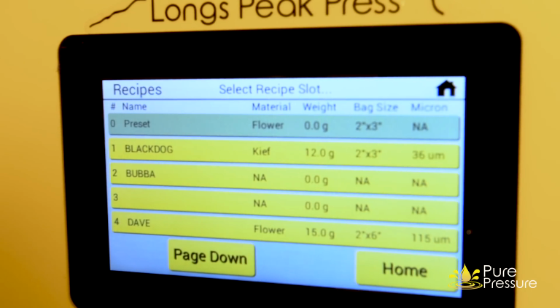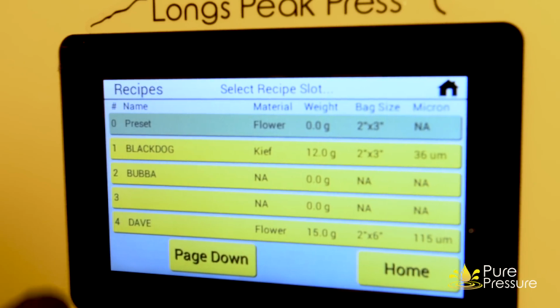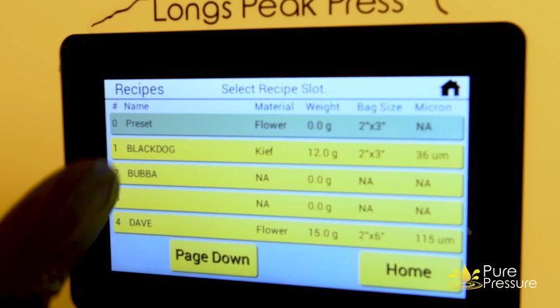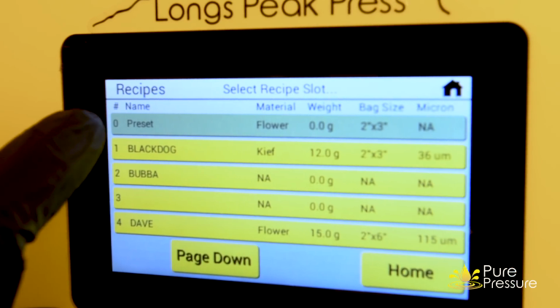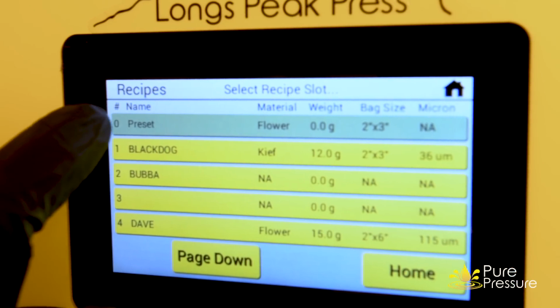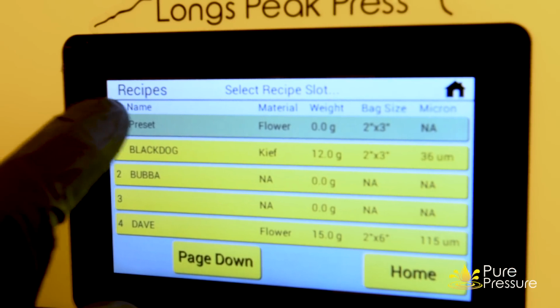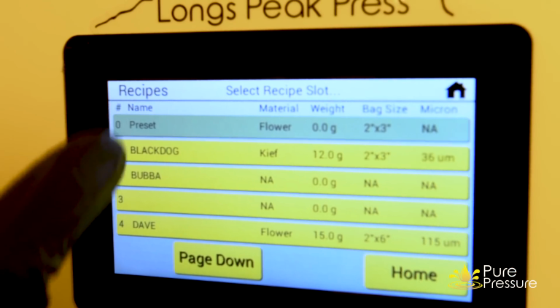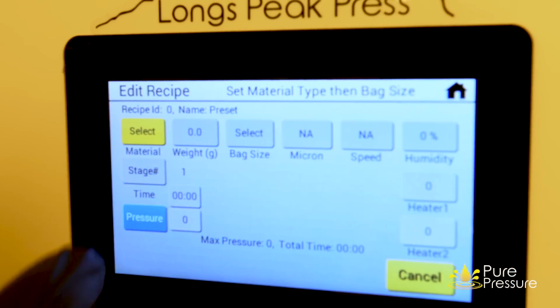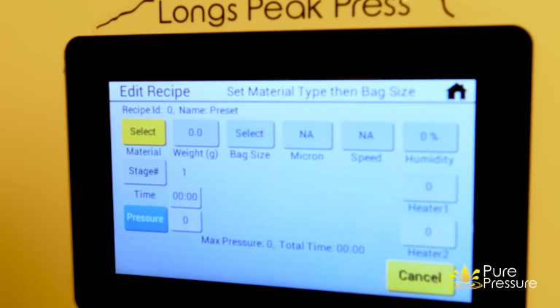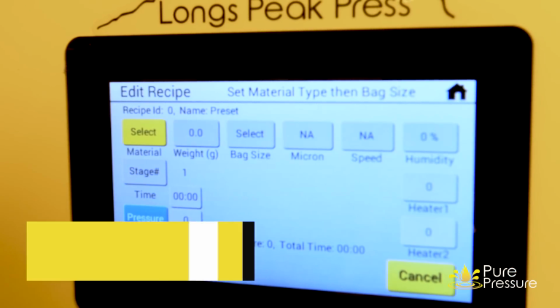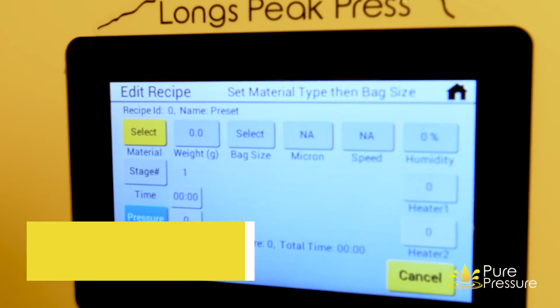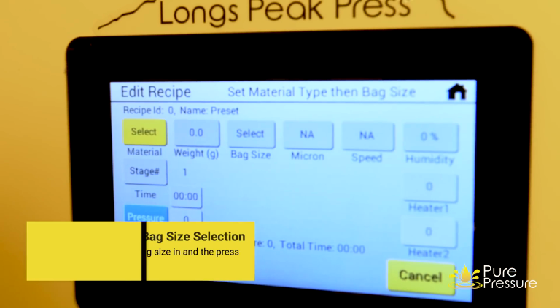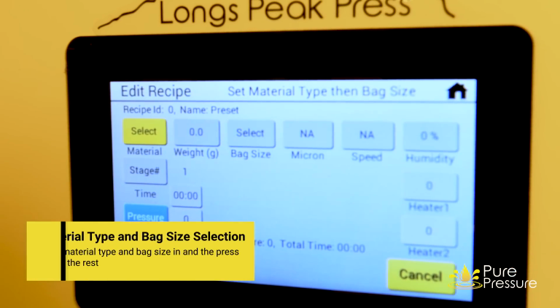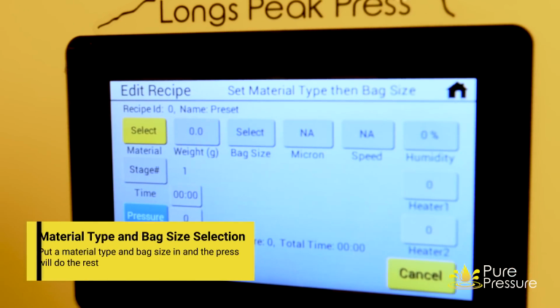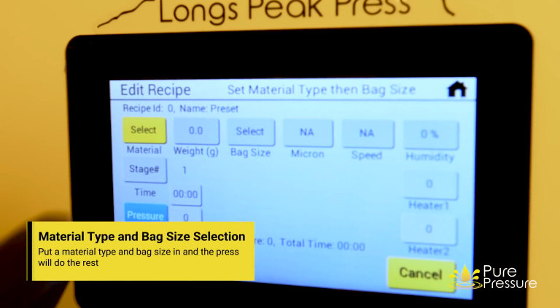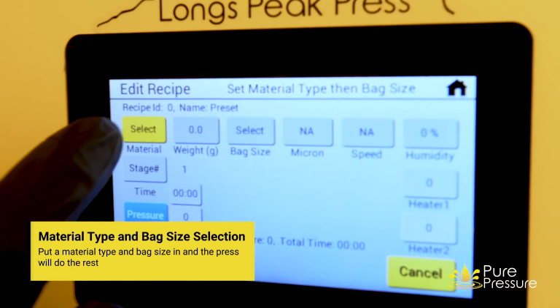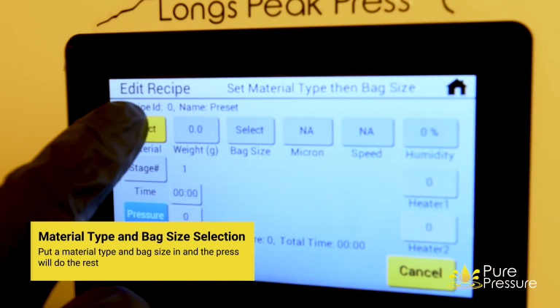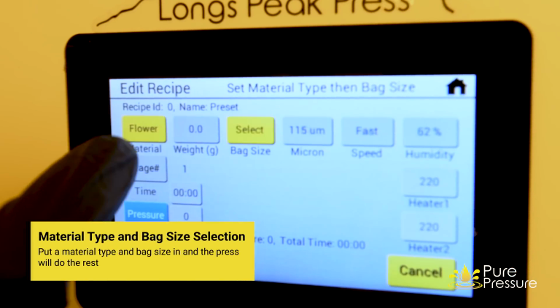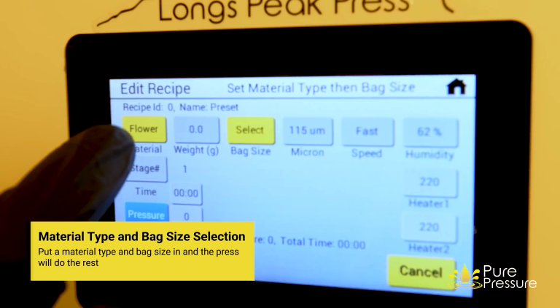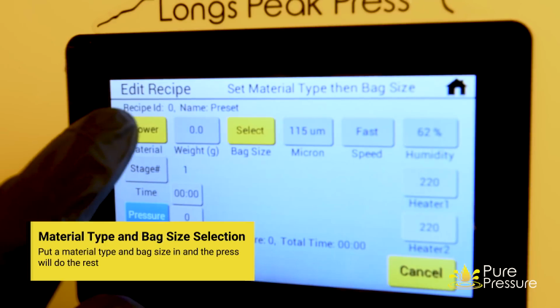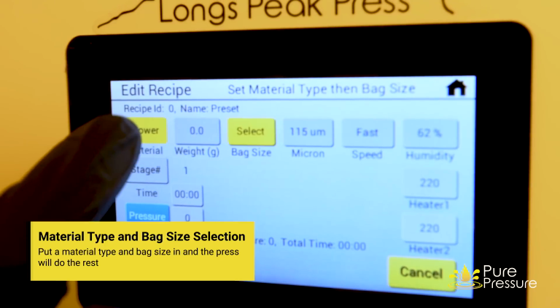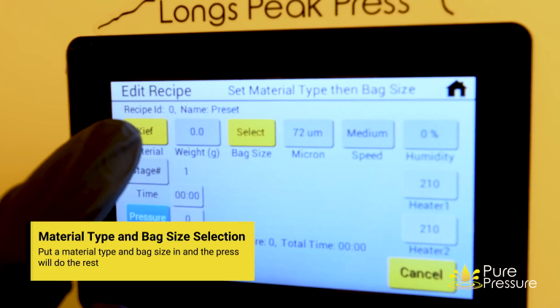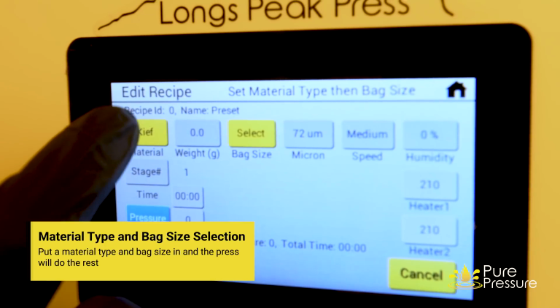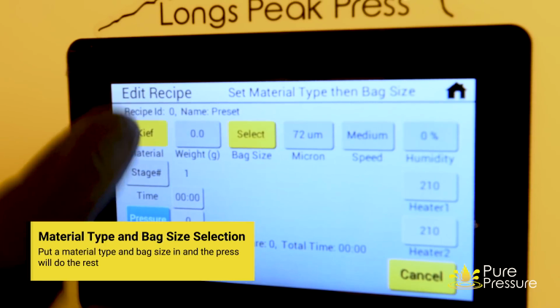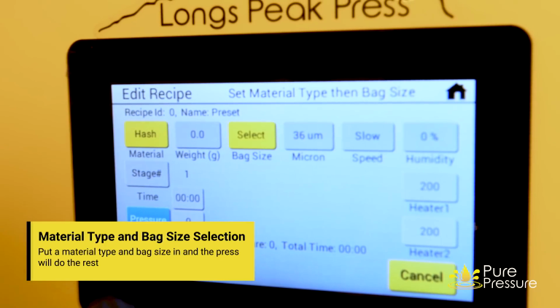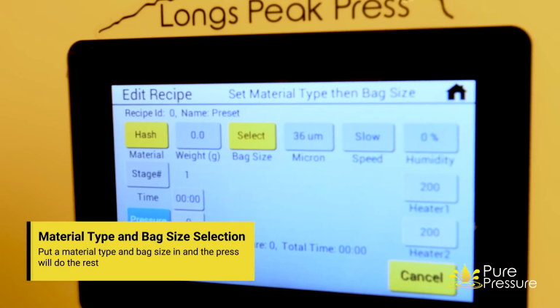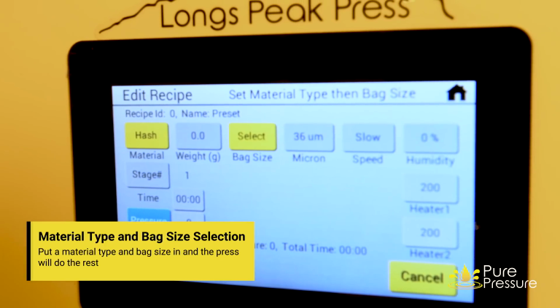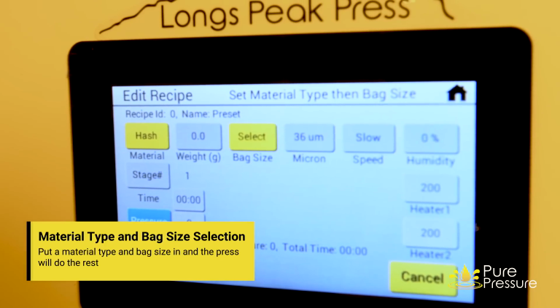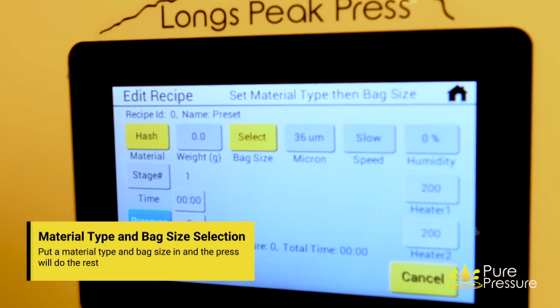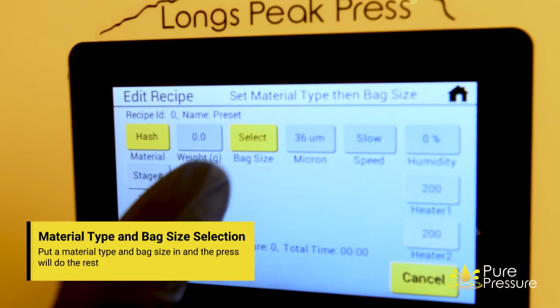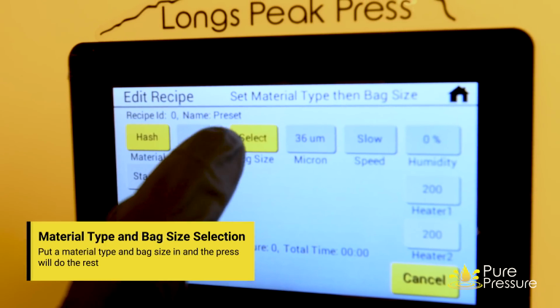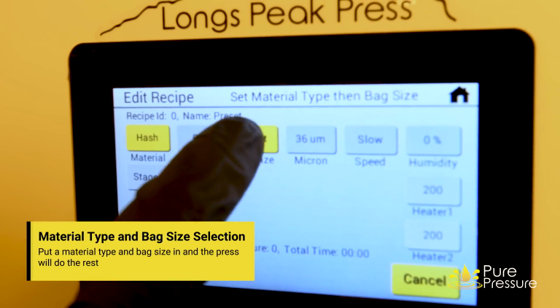With the automated pressure control system, you can set your material type and your bag size, and then load up your bag.